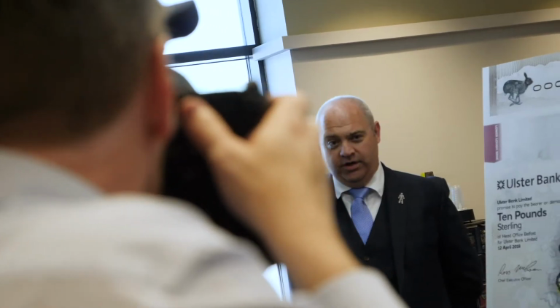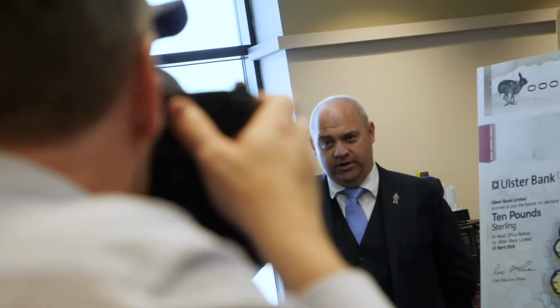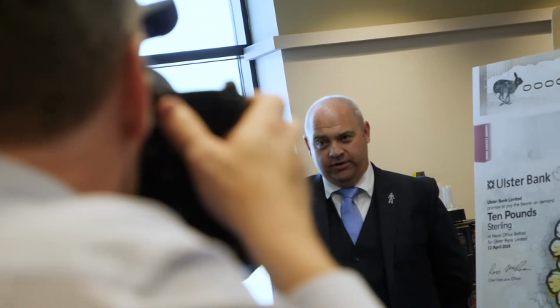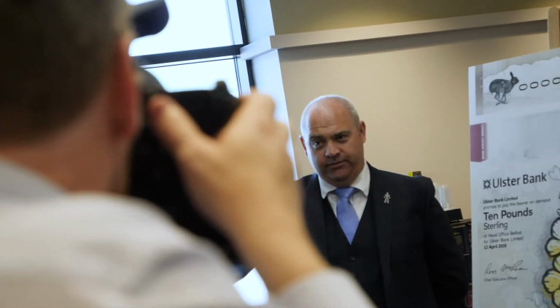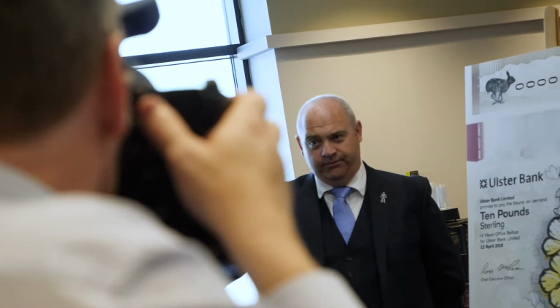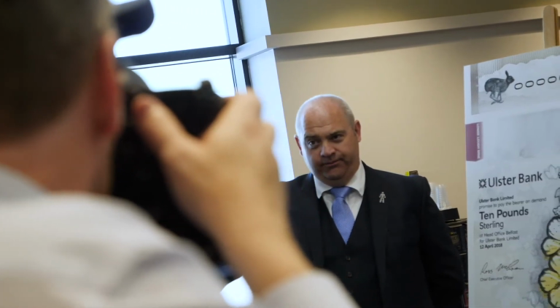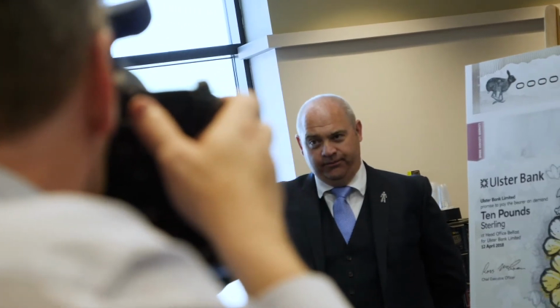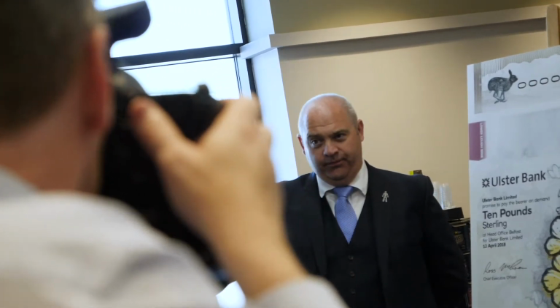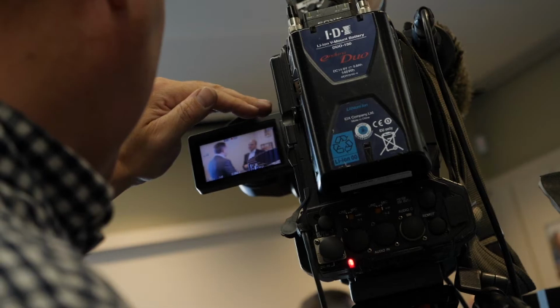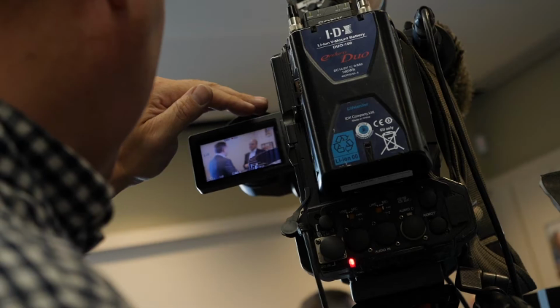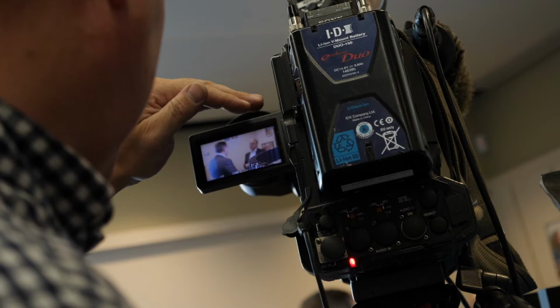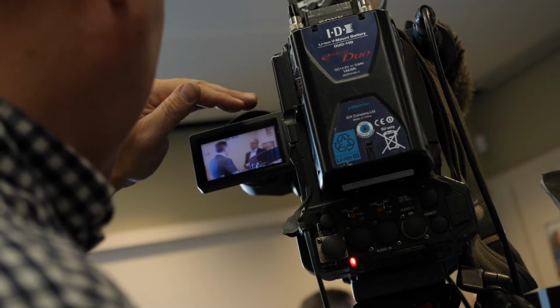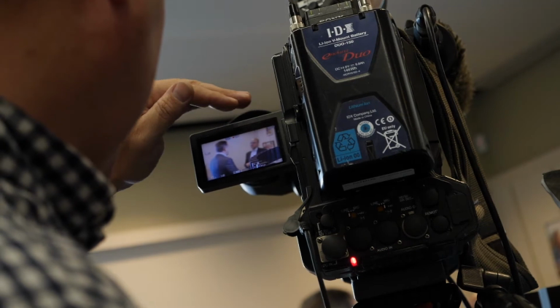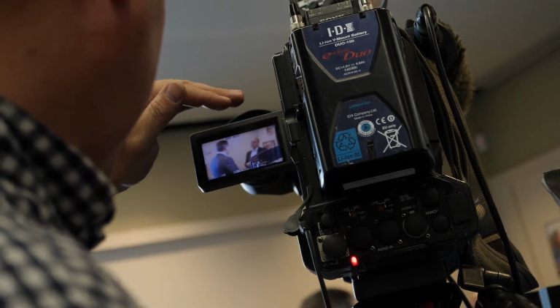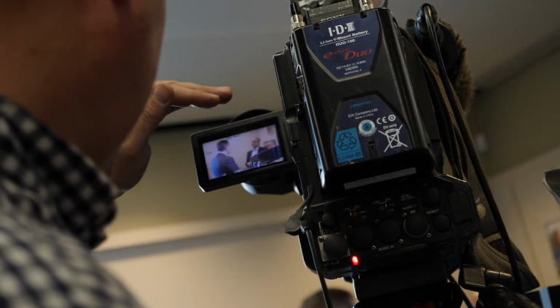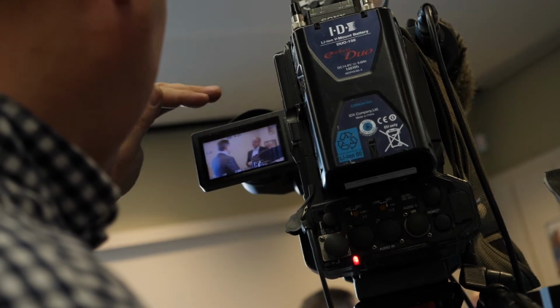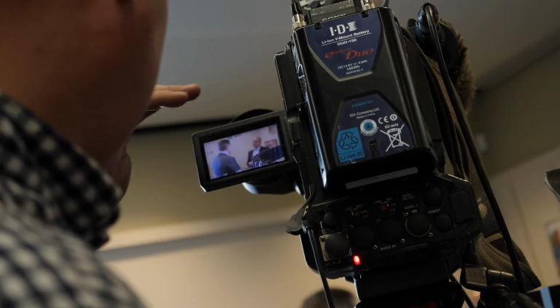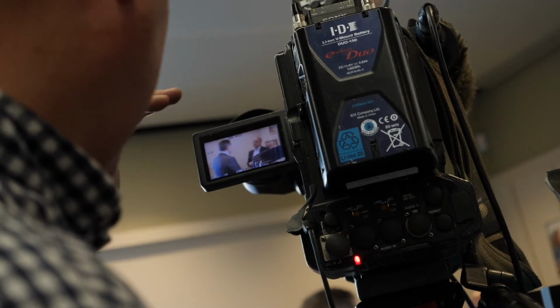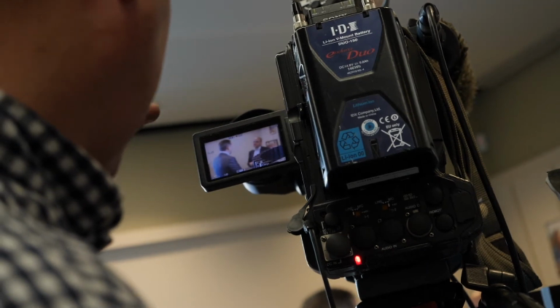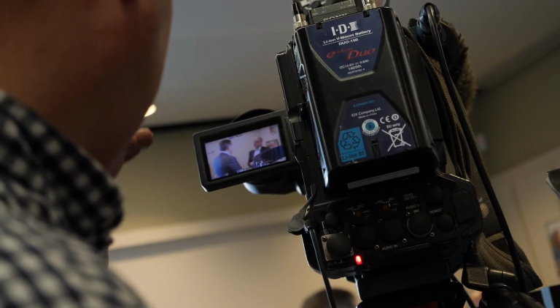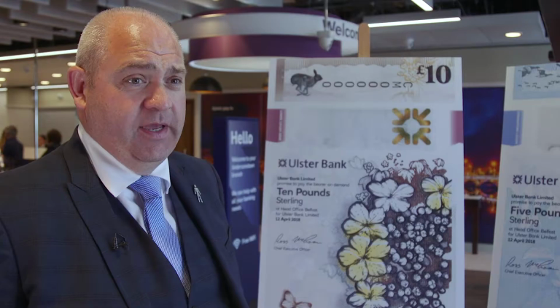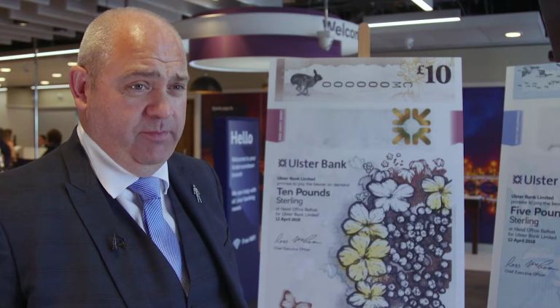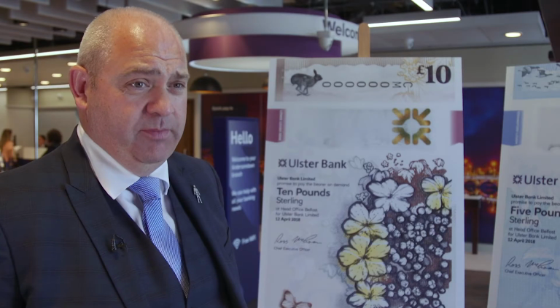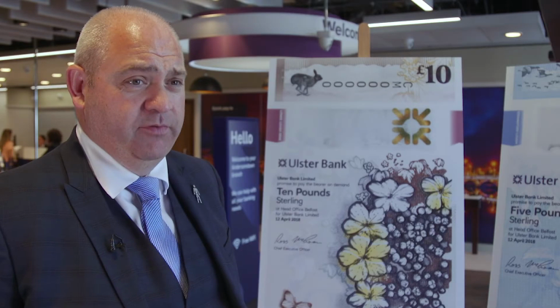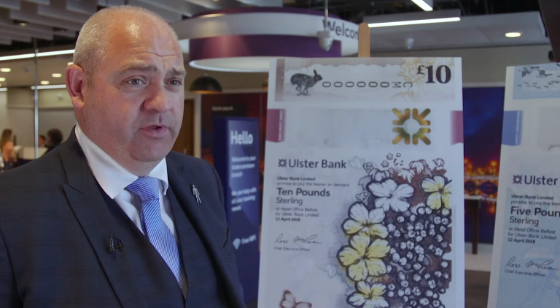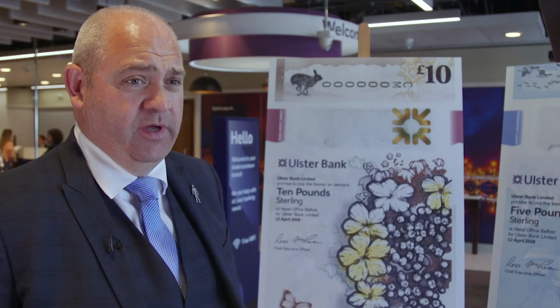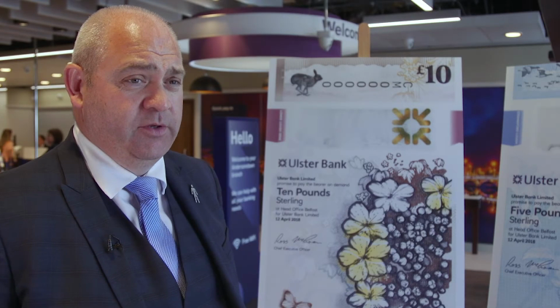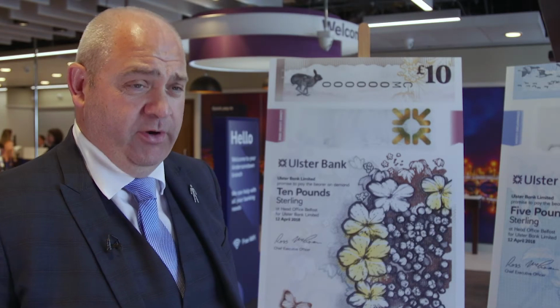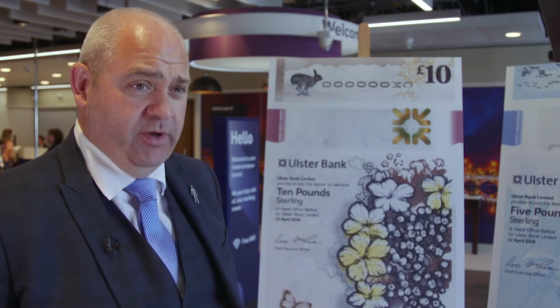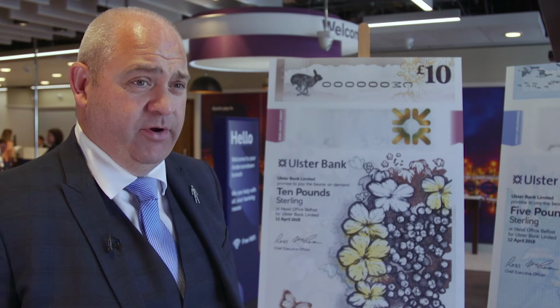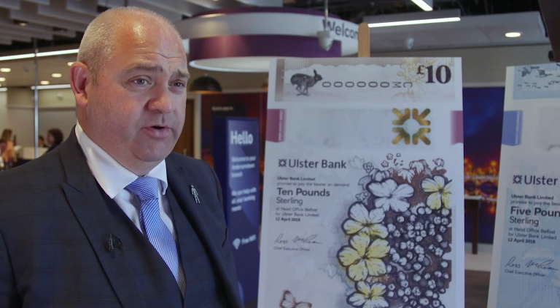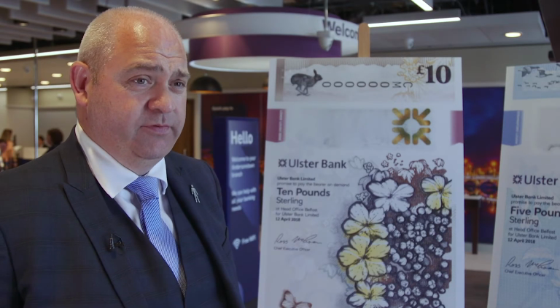I think they're fantastic banknotes, and I think it's something that Ulster Bank and the people of Northern Ireland will be really proud of.